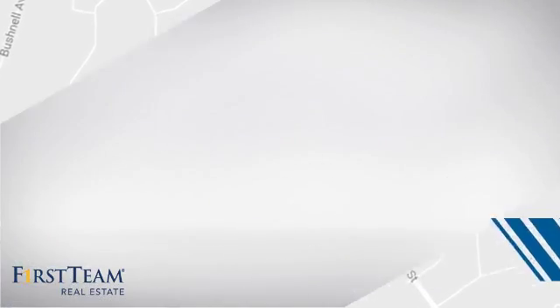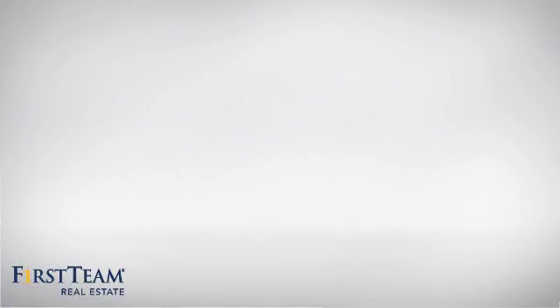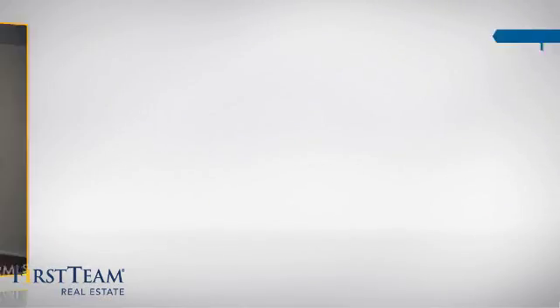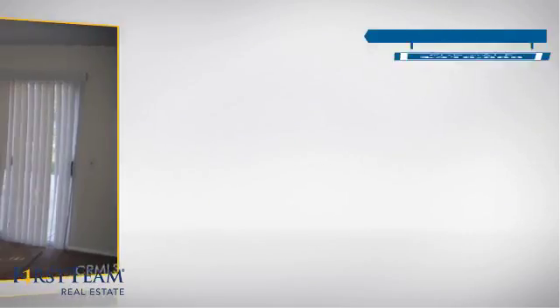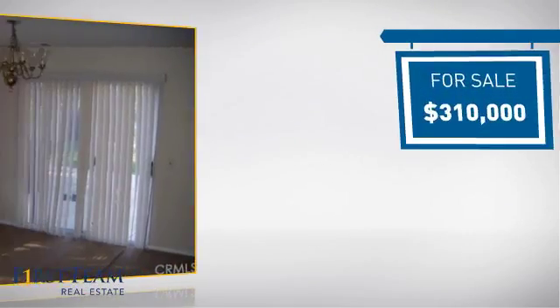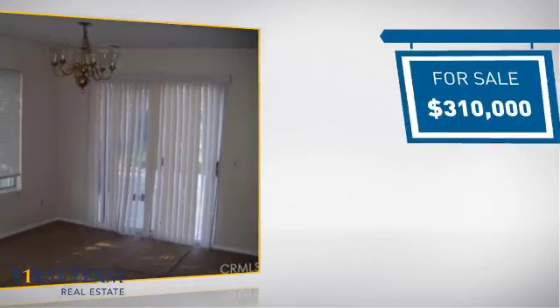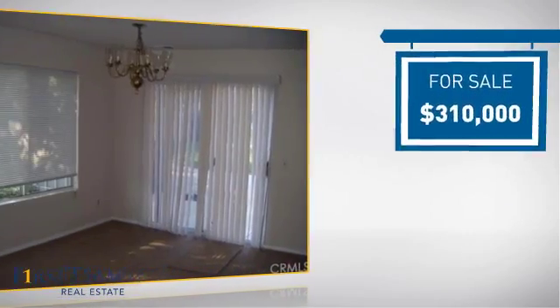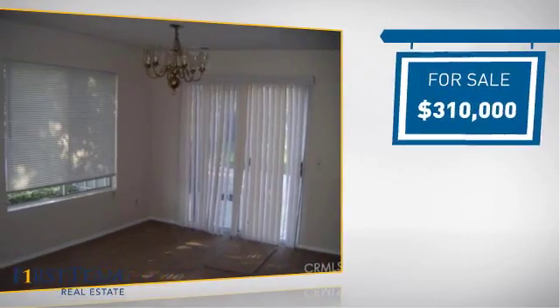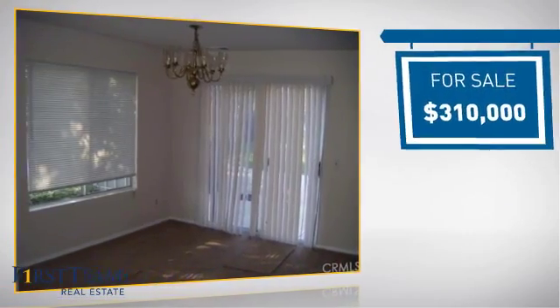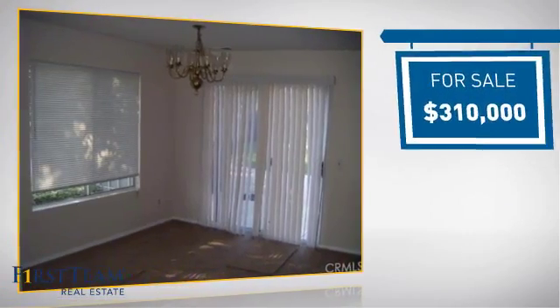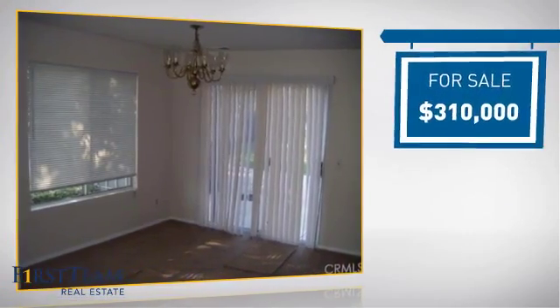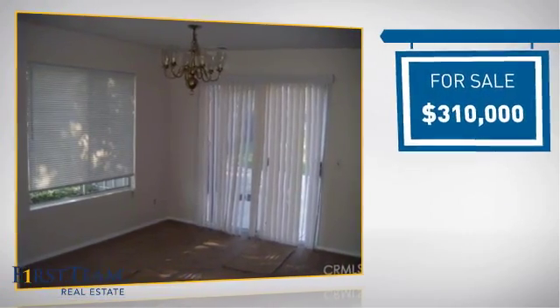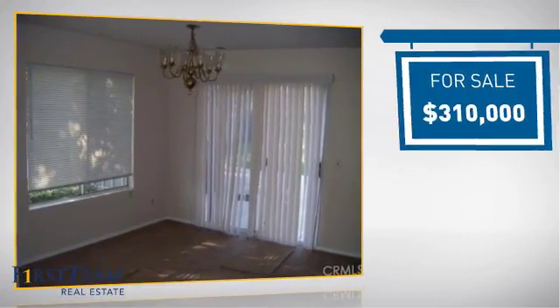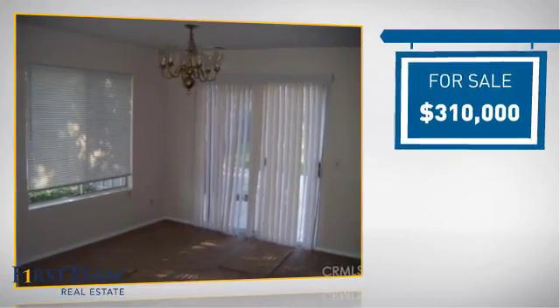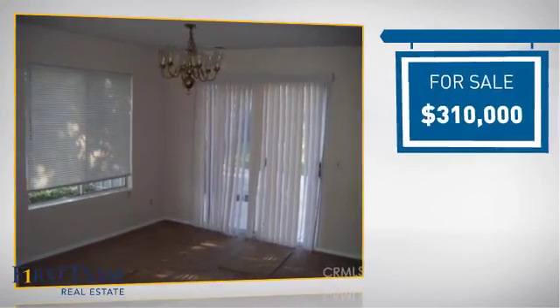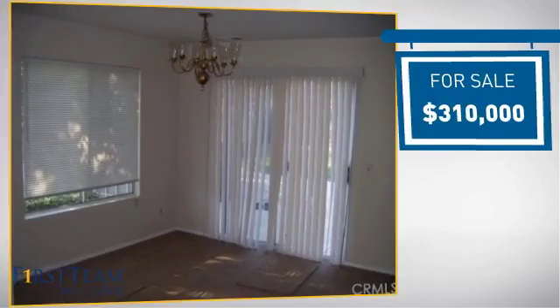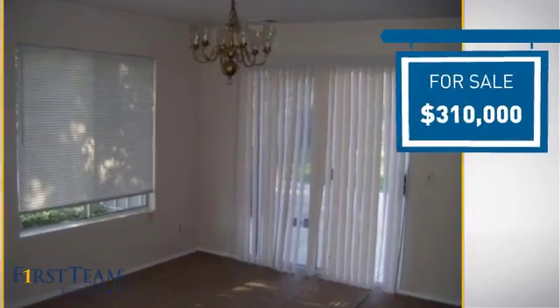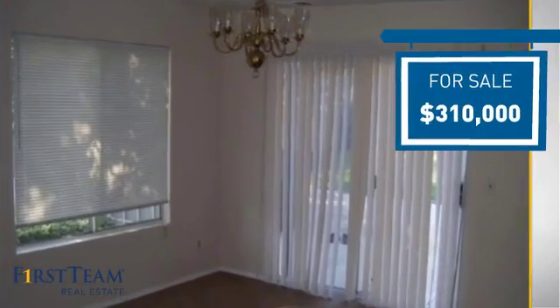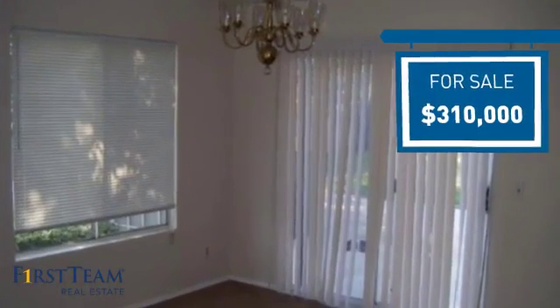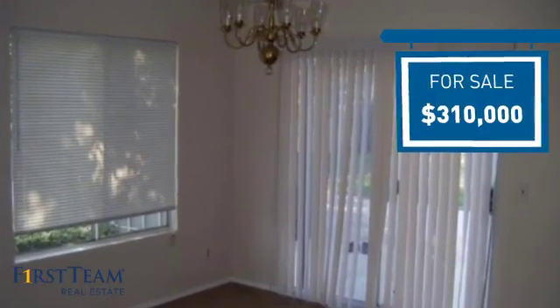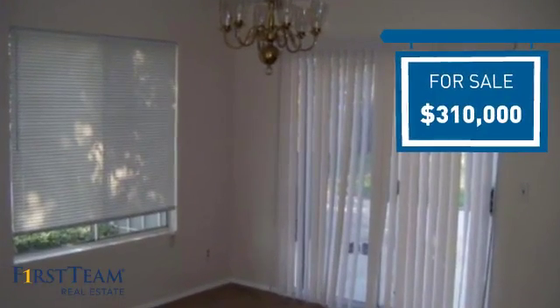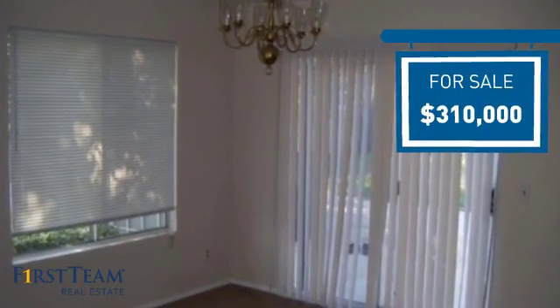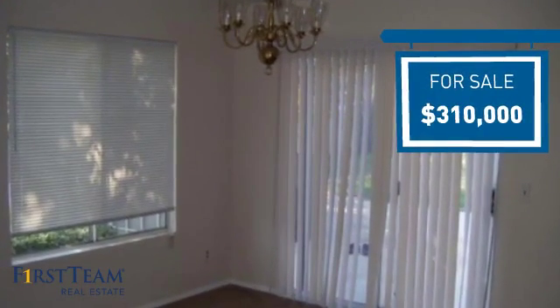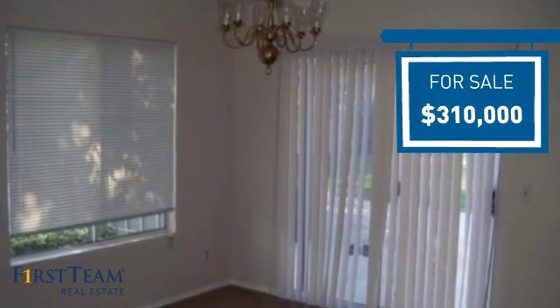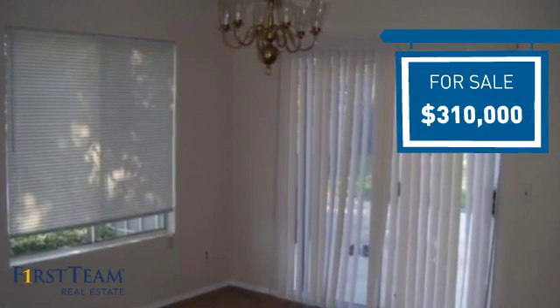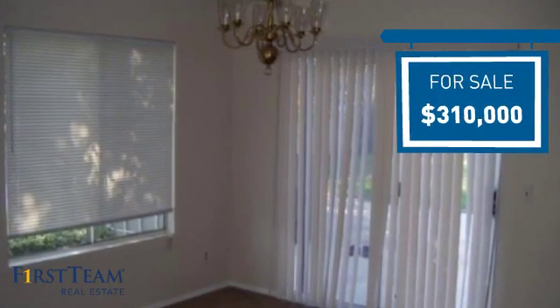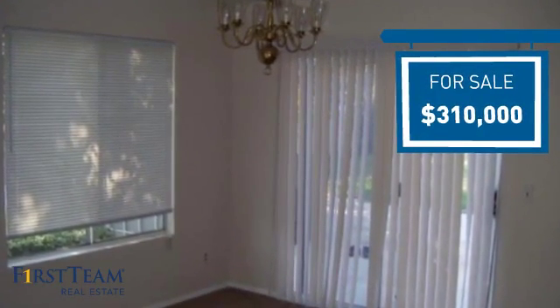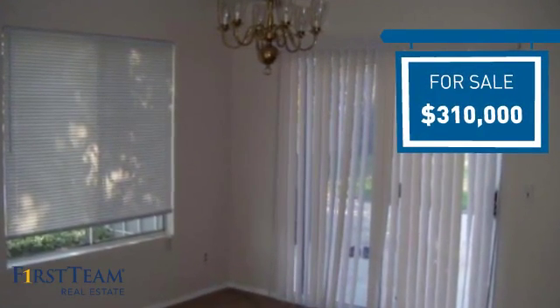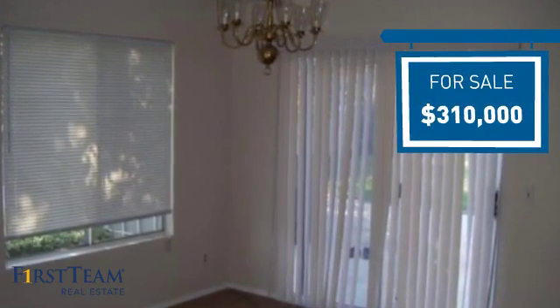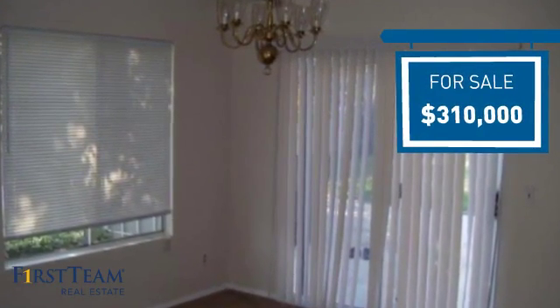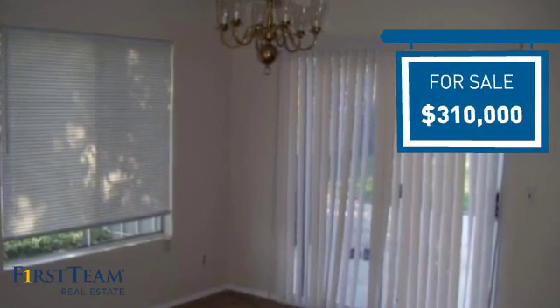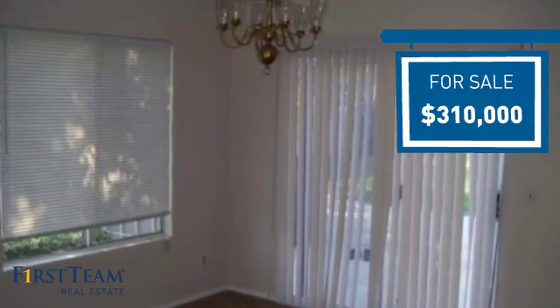Currently listed at just over $300,000, it offers an excellent value for the area.